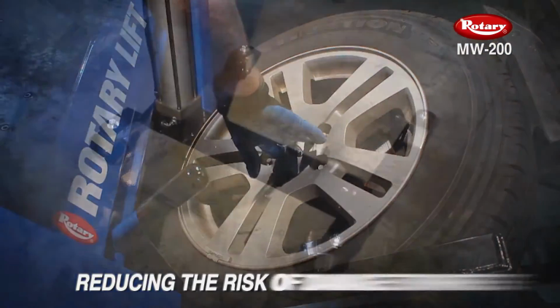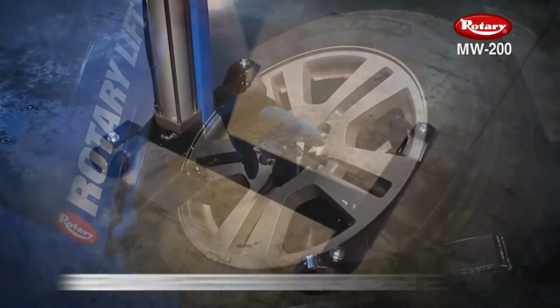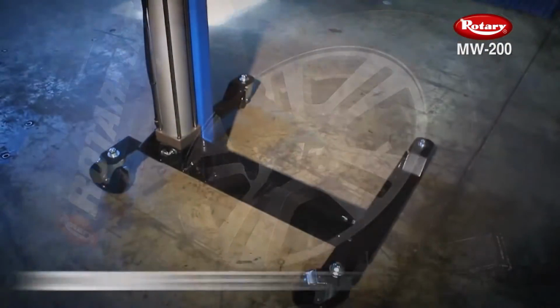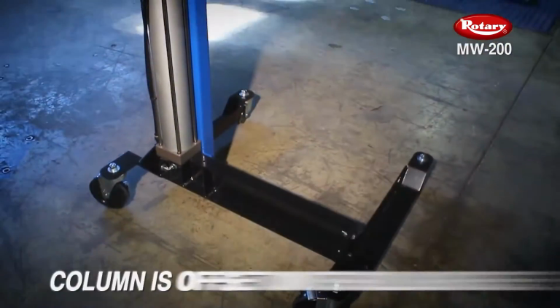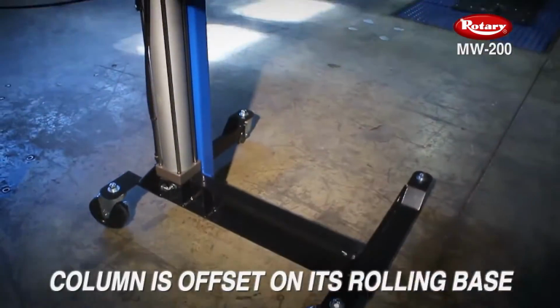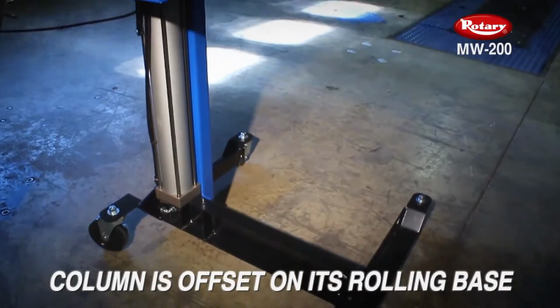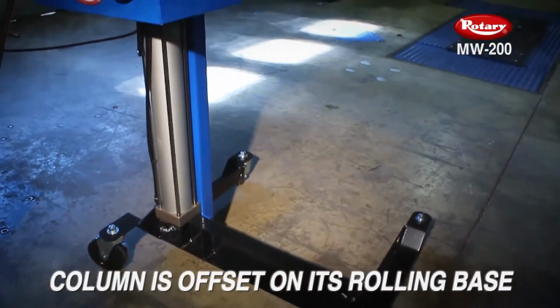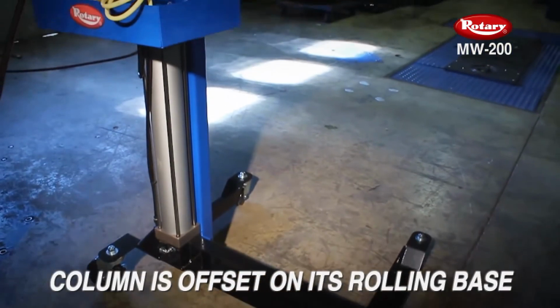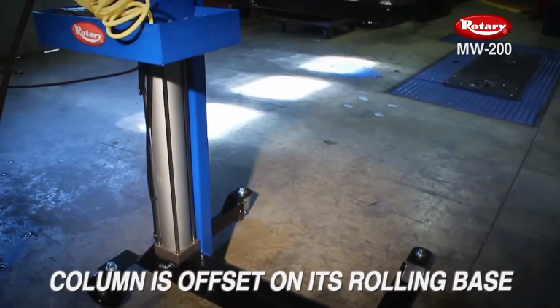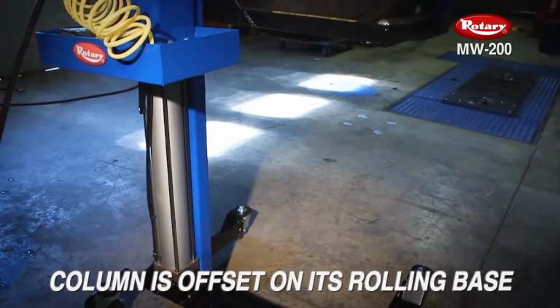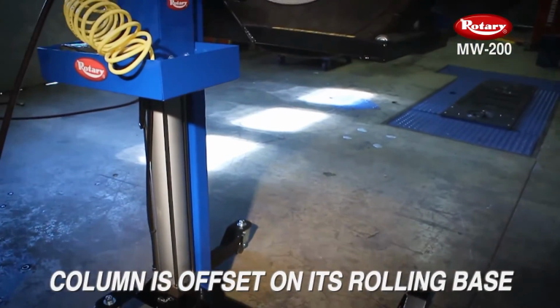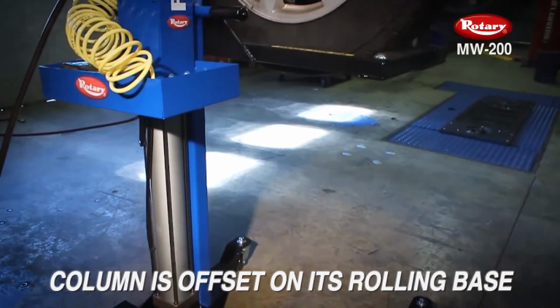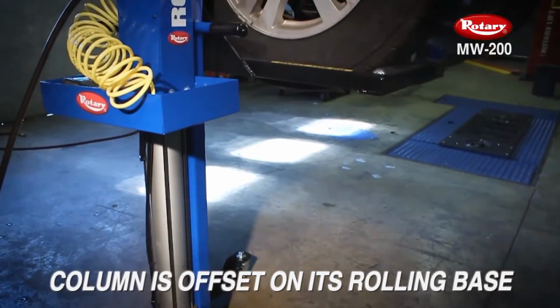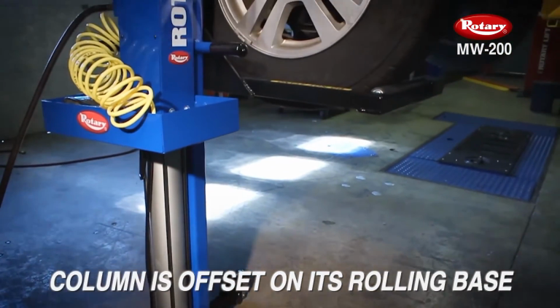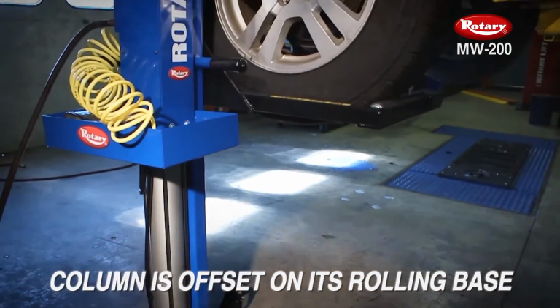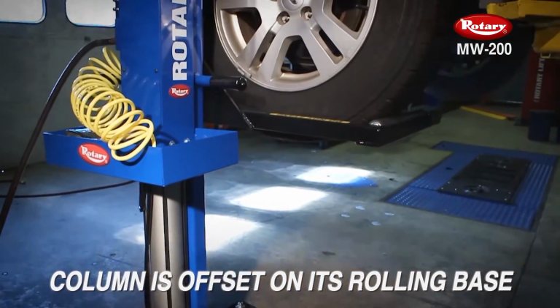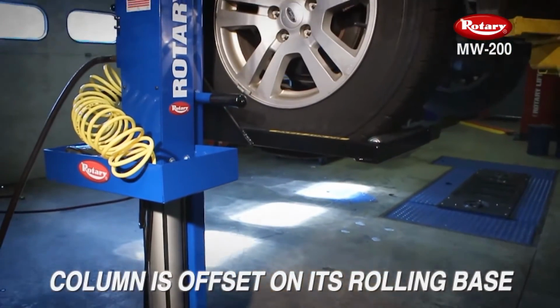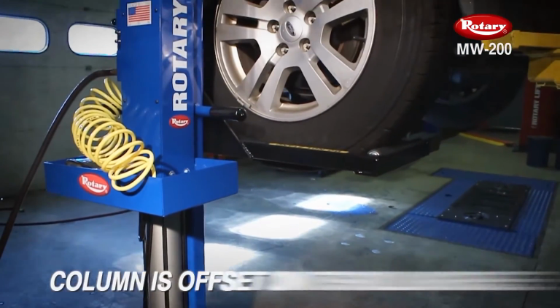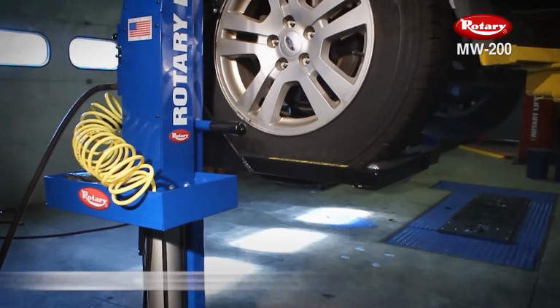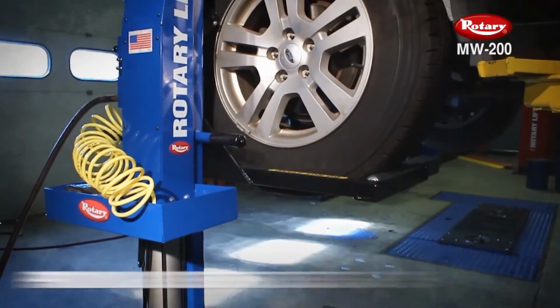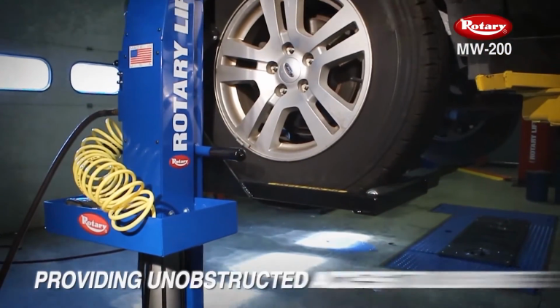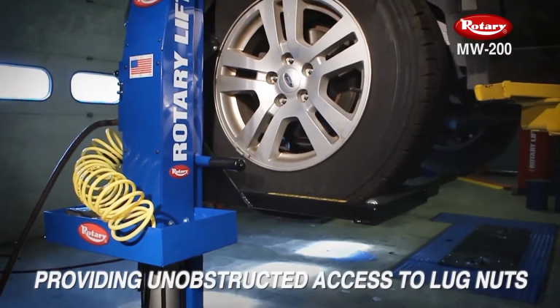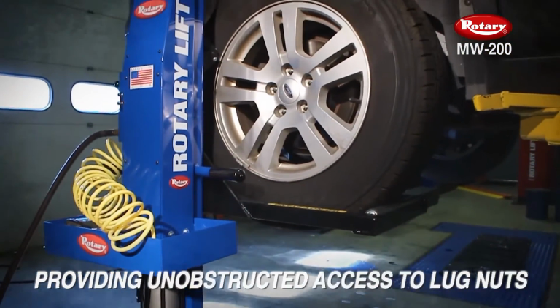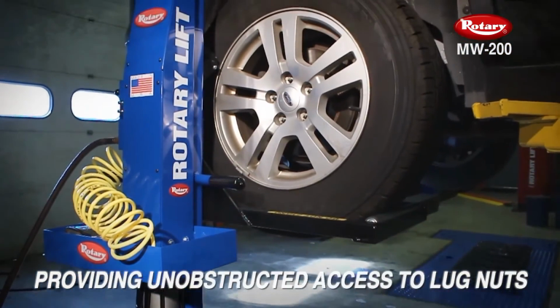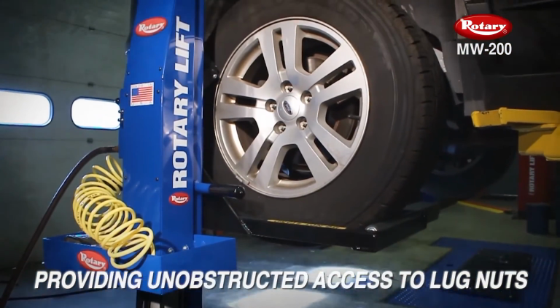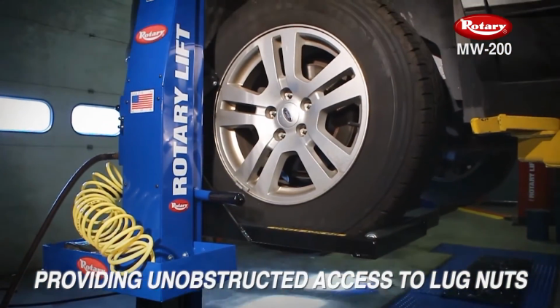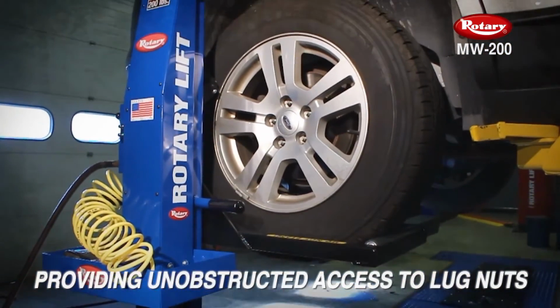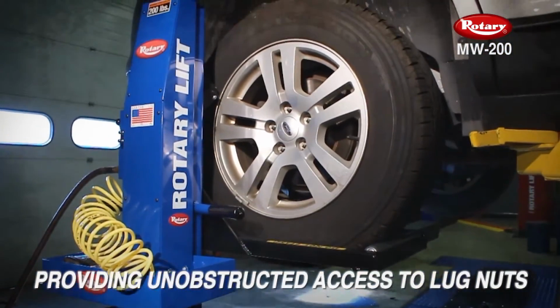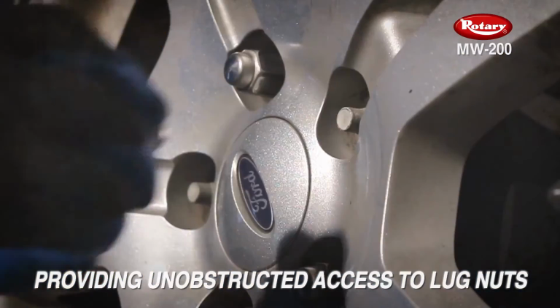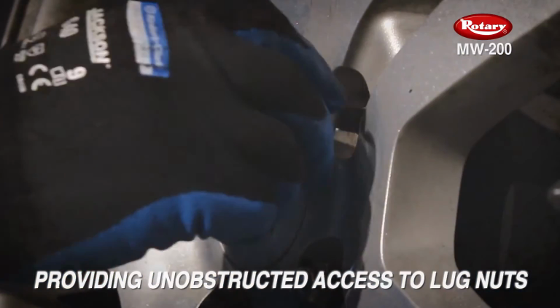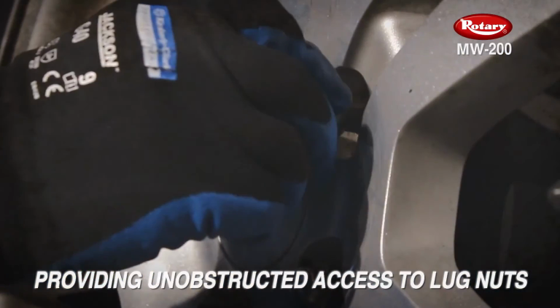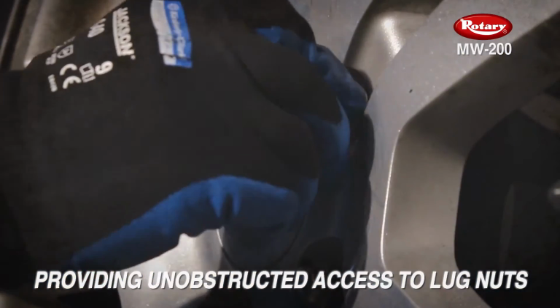The entire column is offset on its rolling base to provide unobstructed access to the lug nuts.